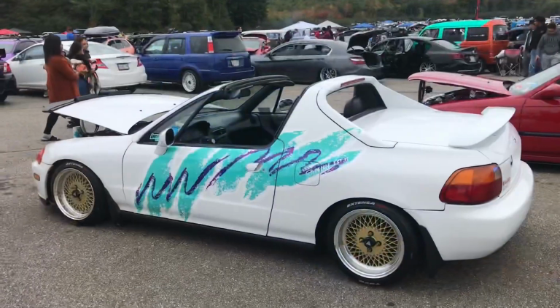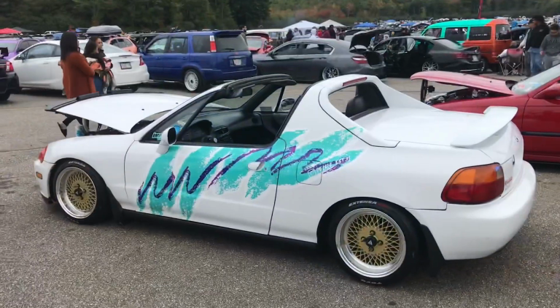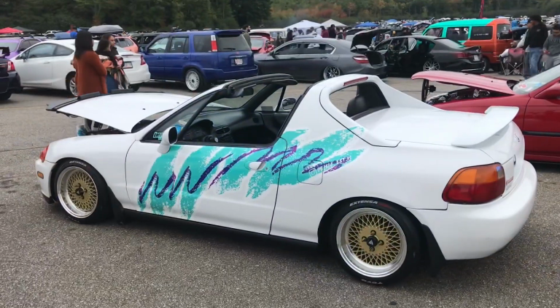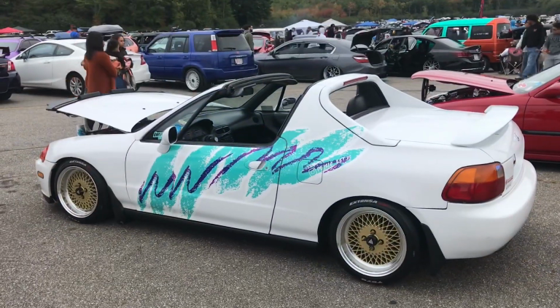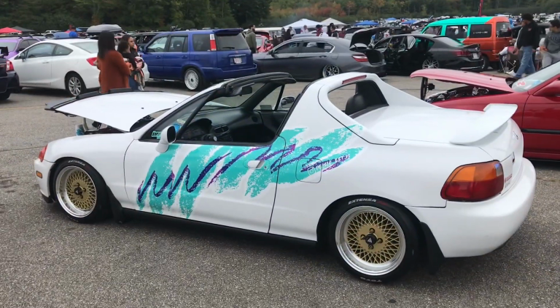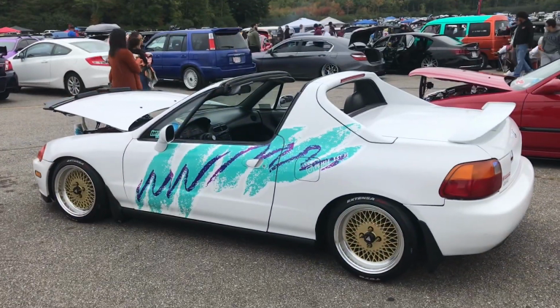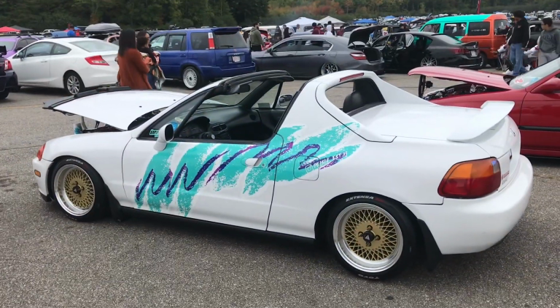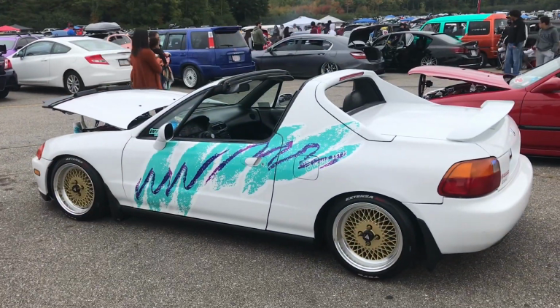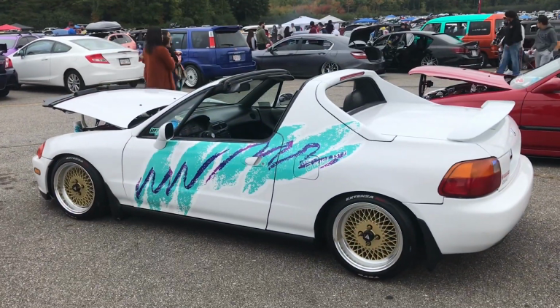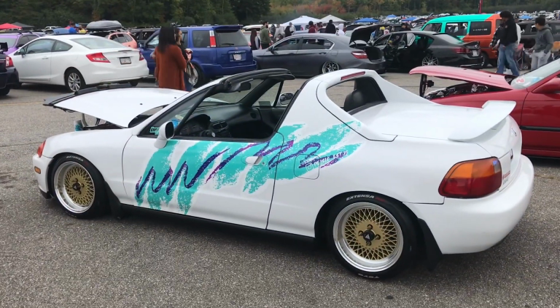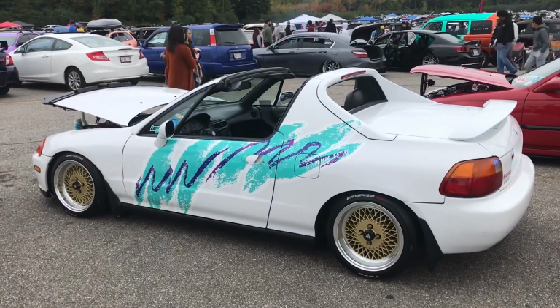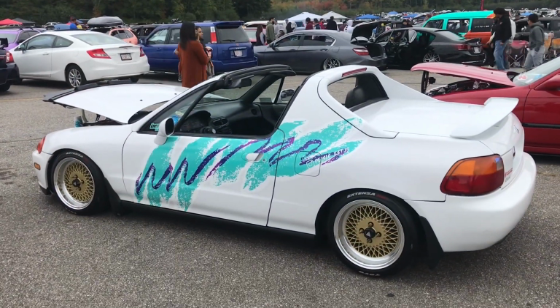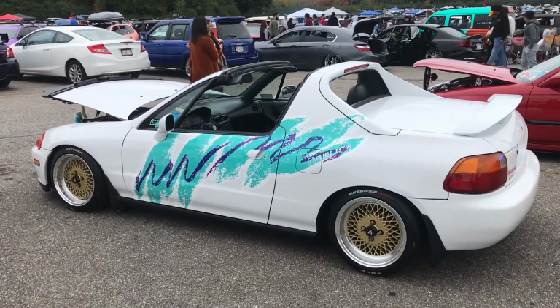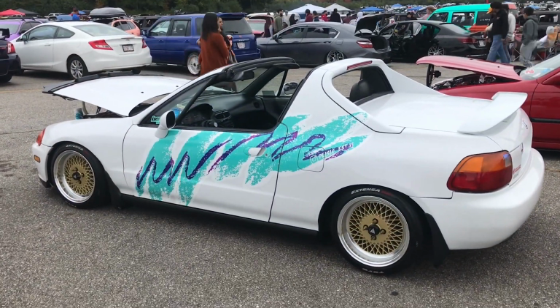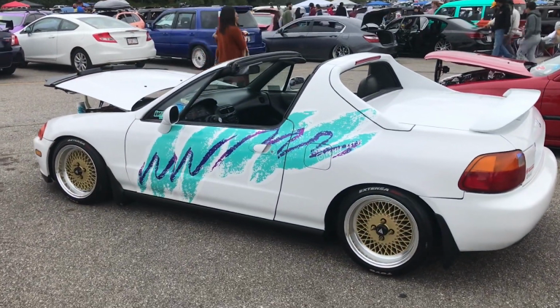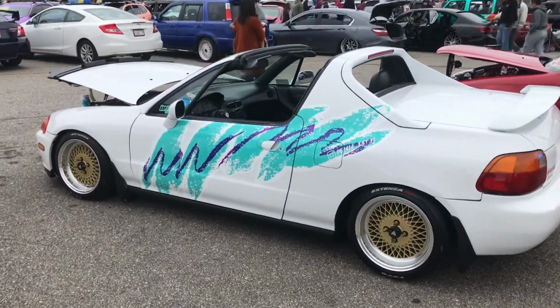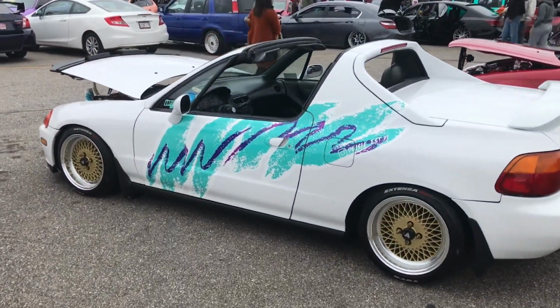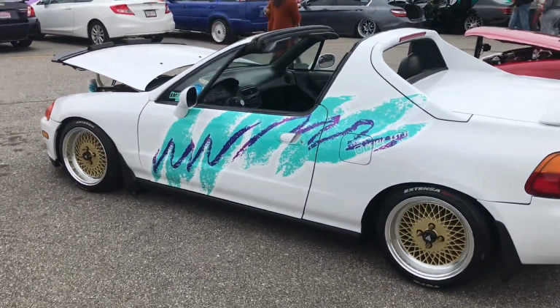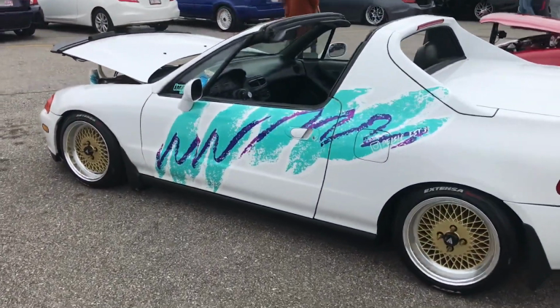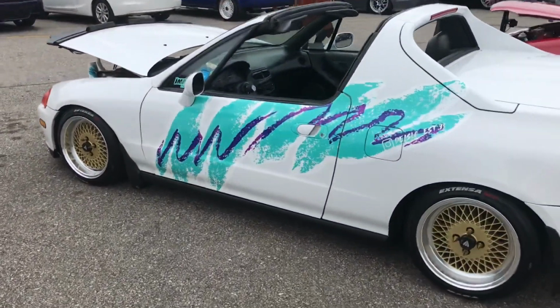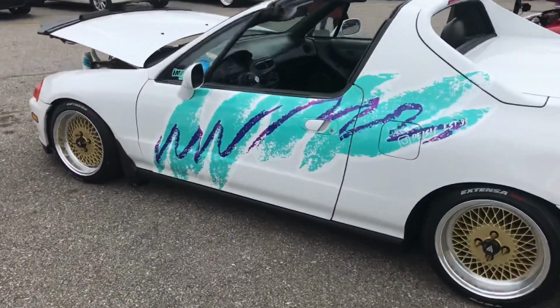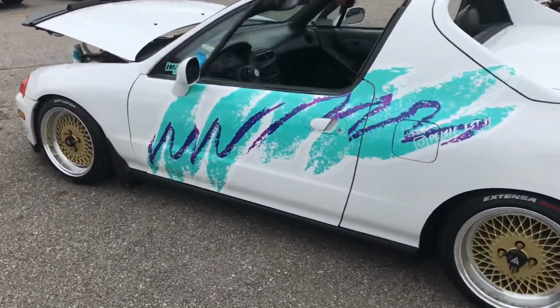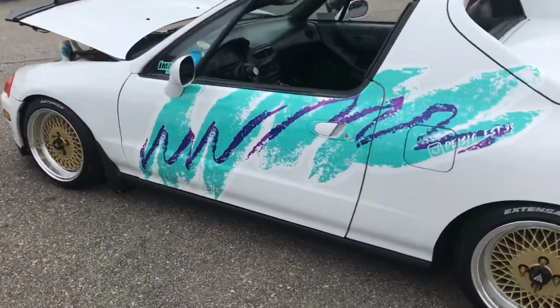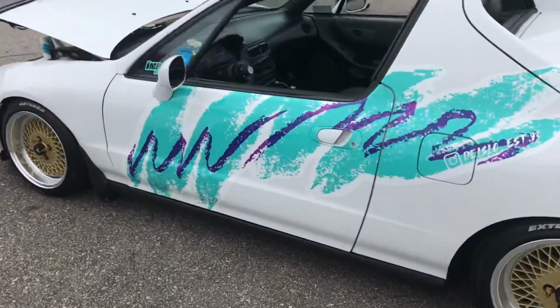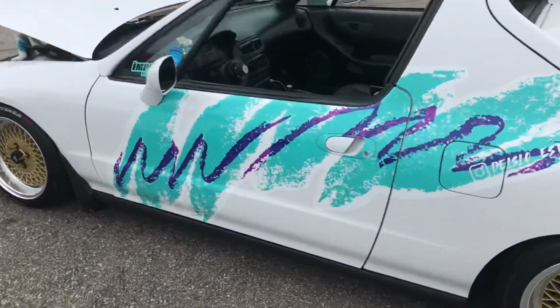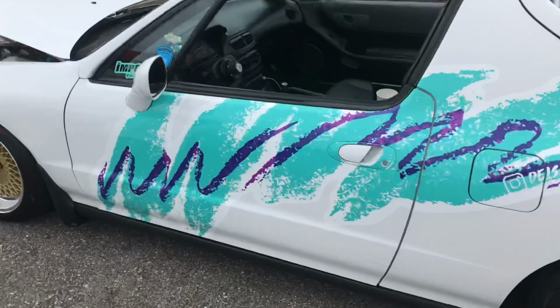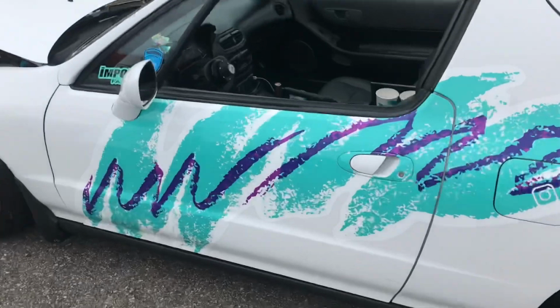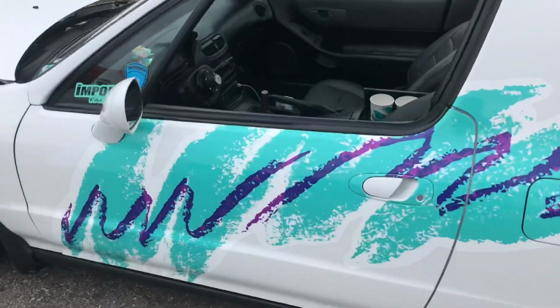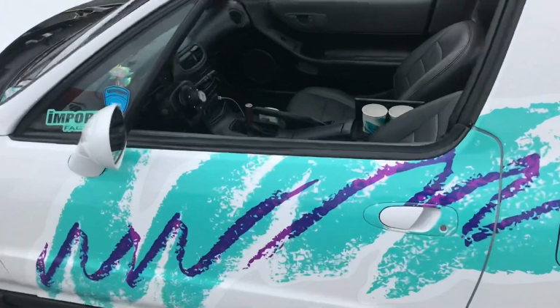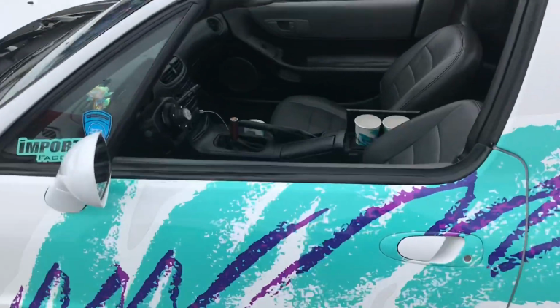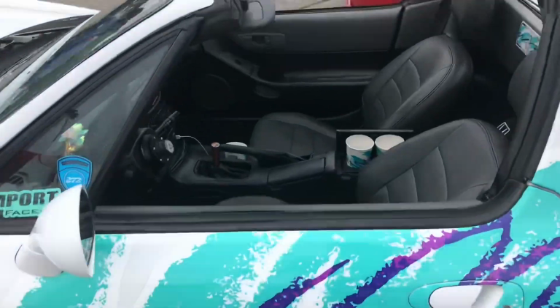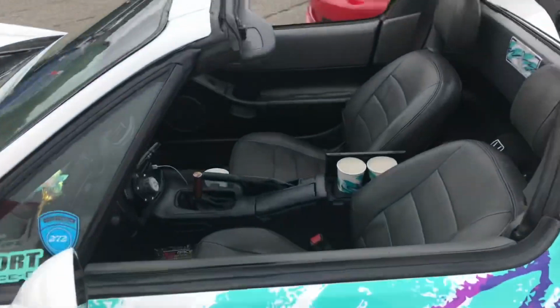We have this Del Sol and it's got the graphic down the side of it like the styrofoam cups used to in the 90s.